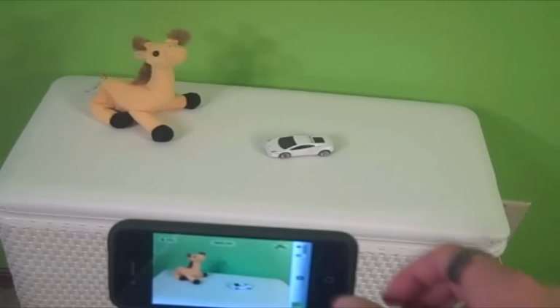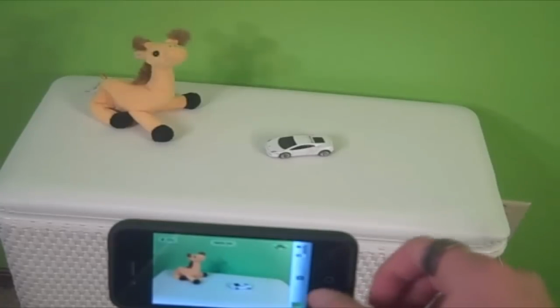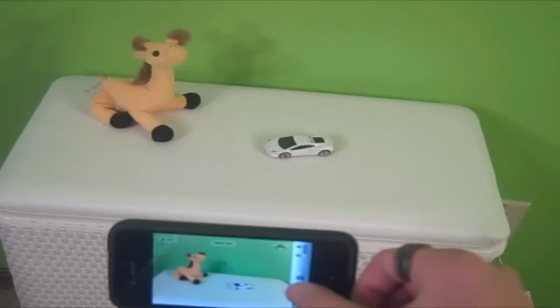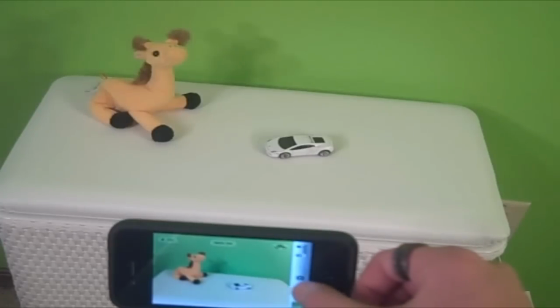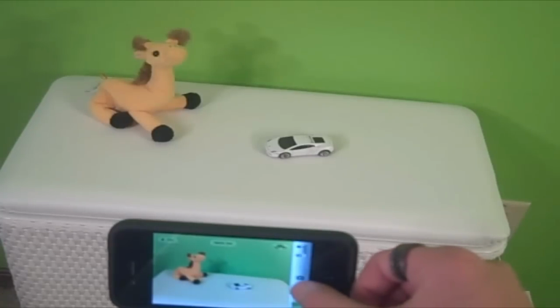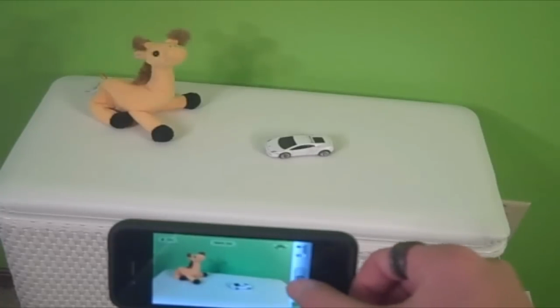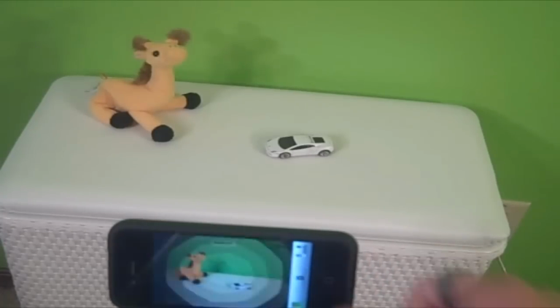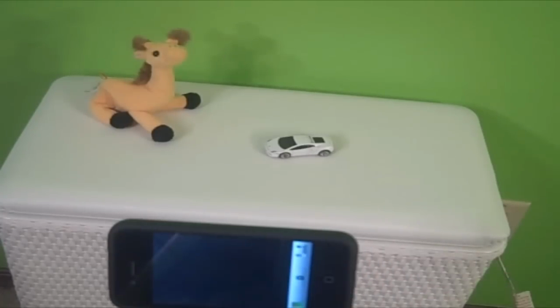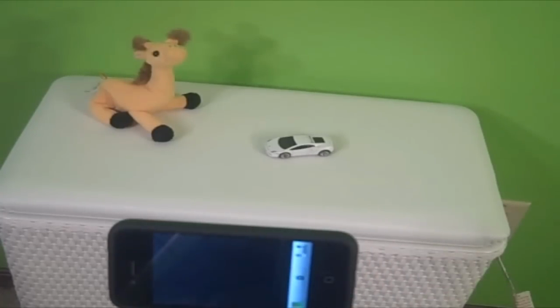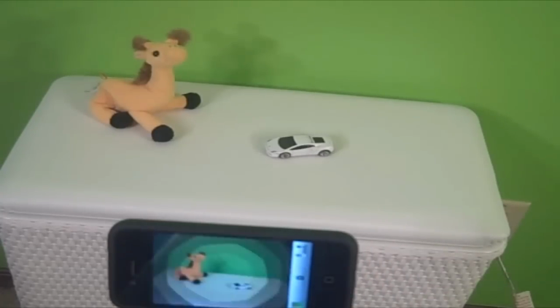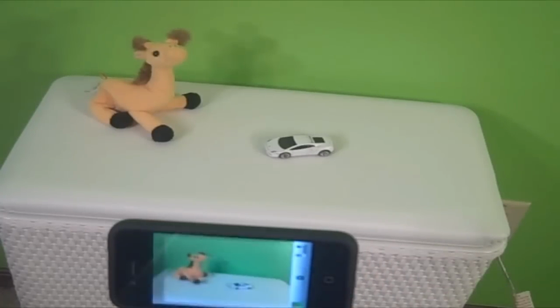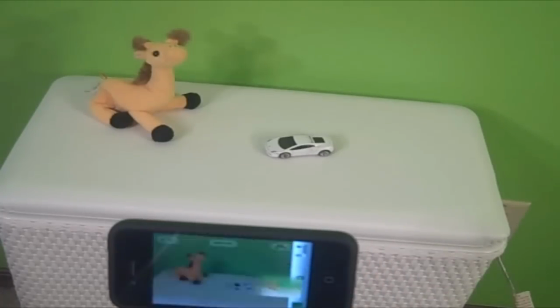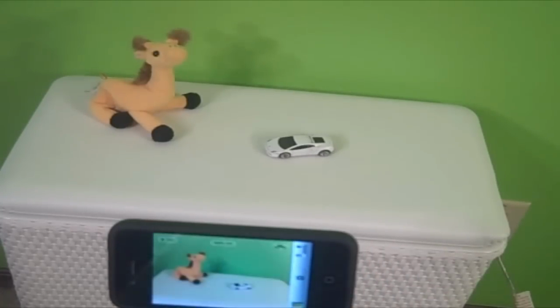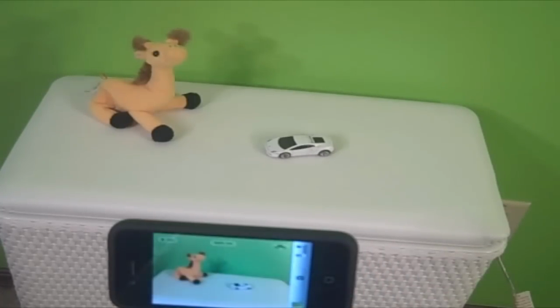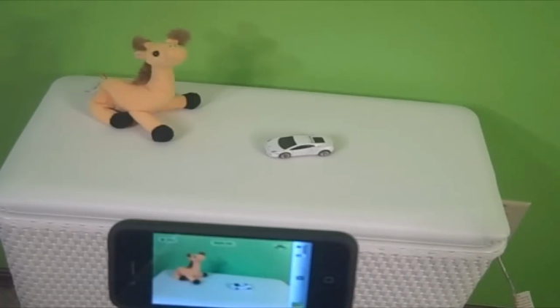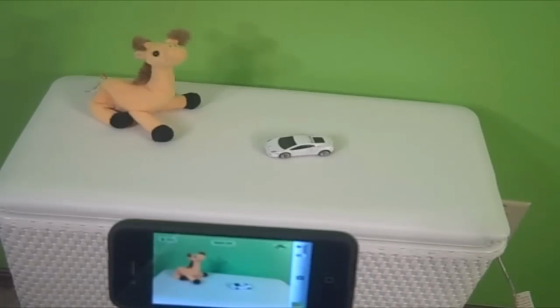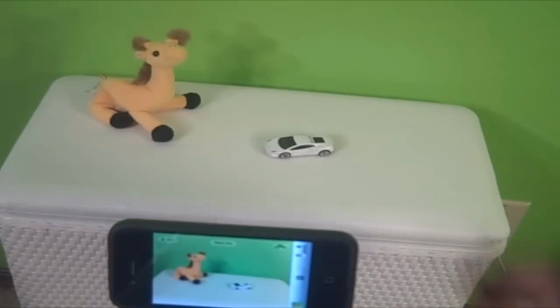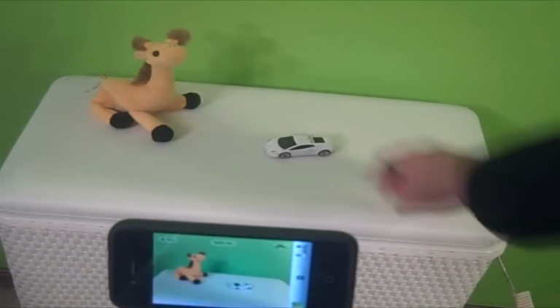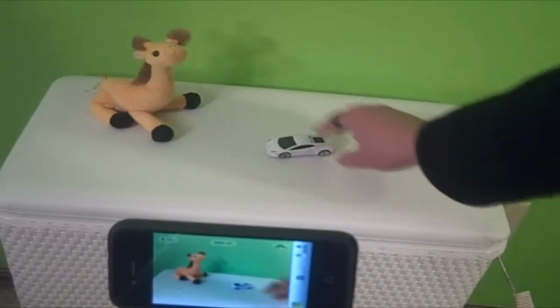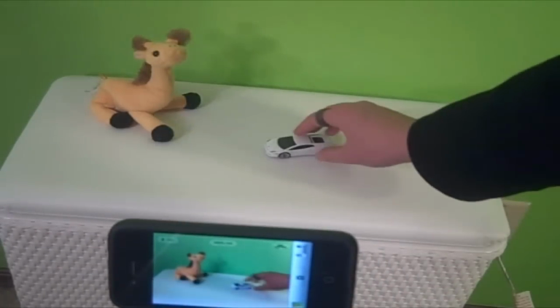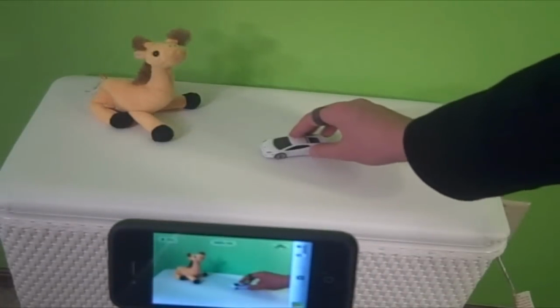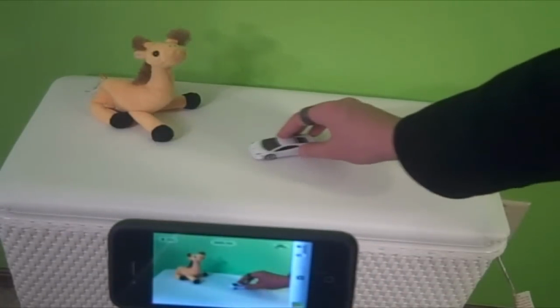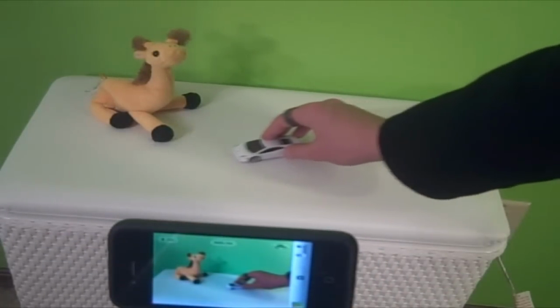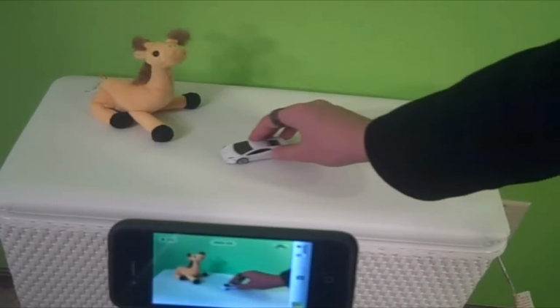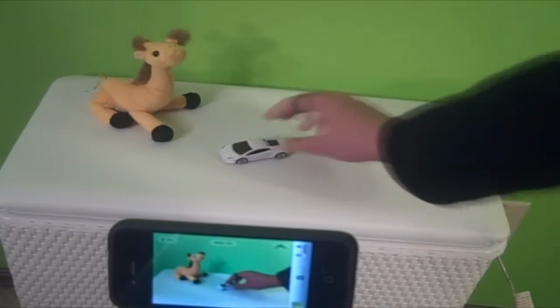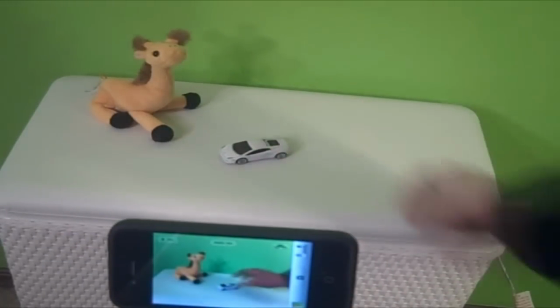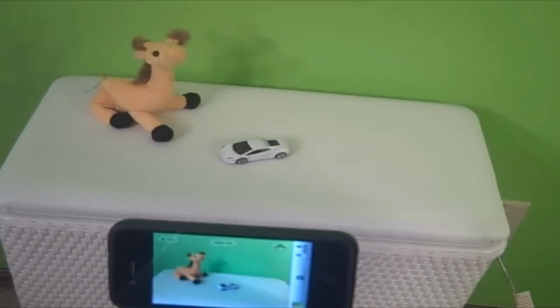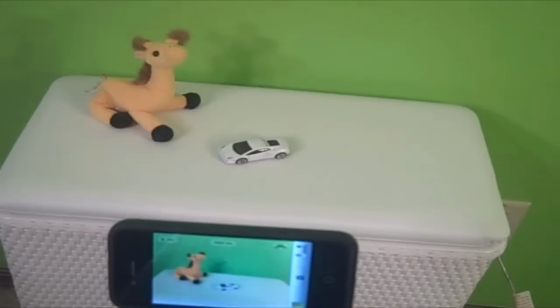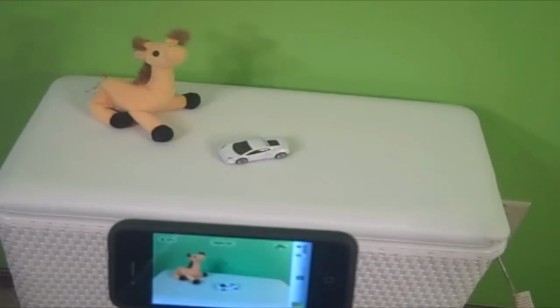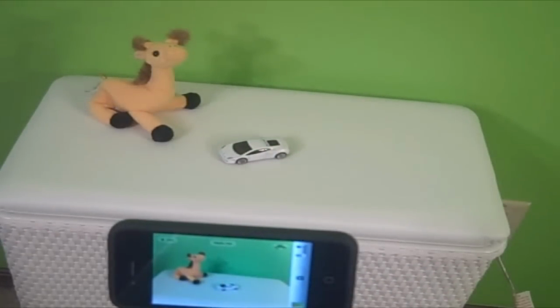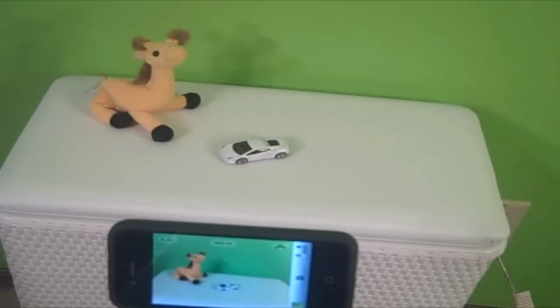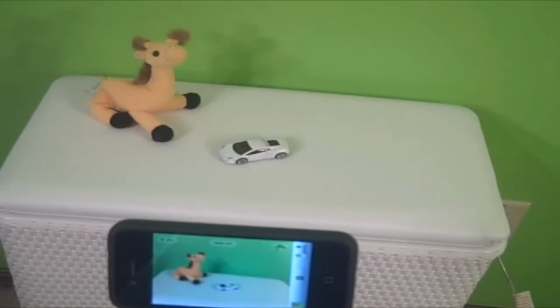Once you're done with that, I will see you here in a second. Yeah, here we go now.